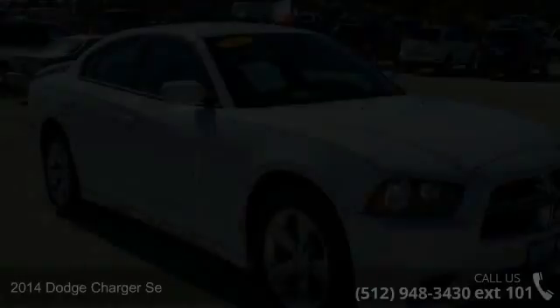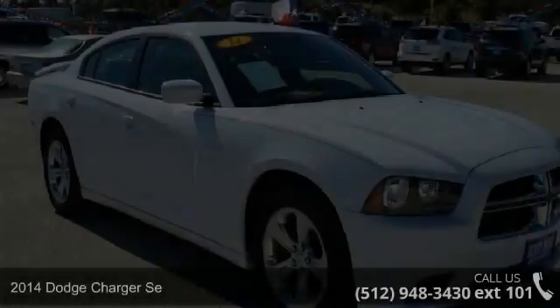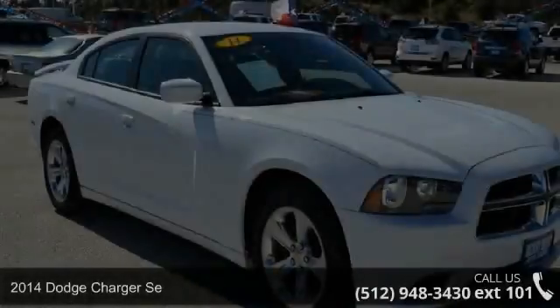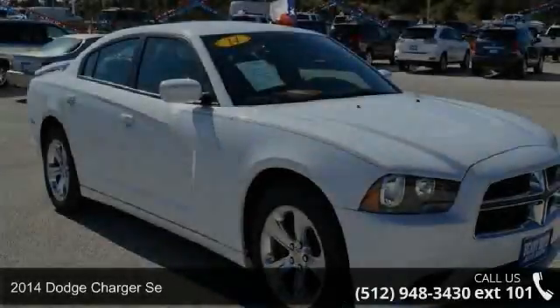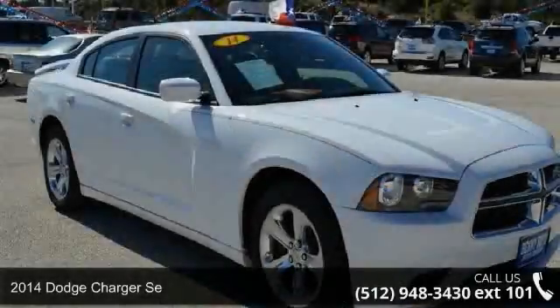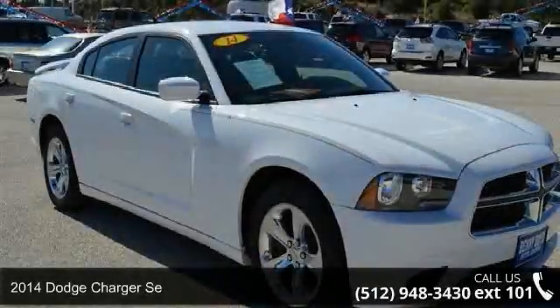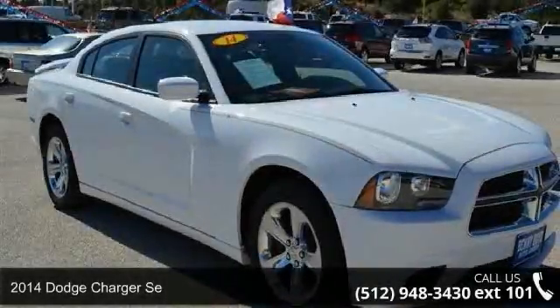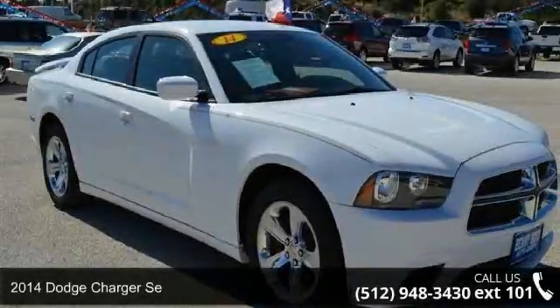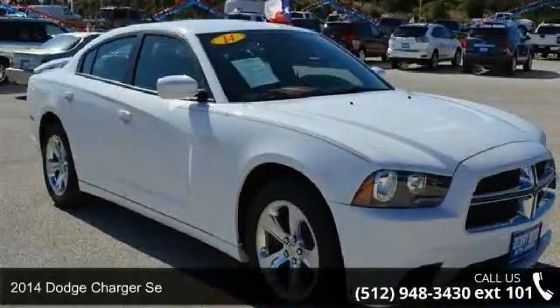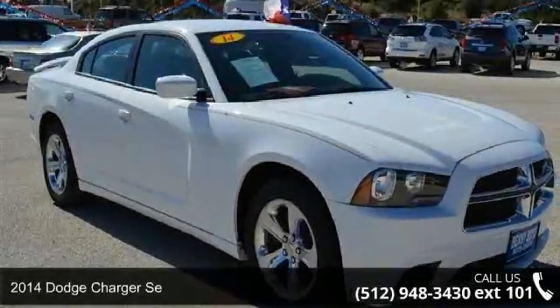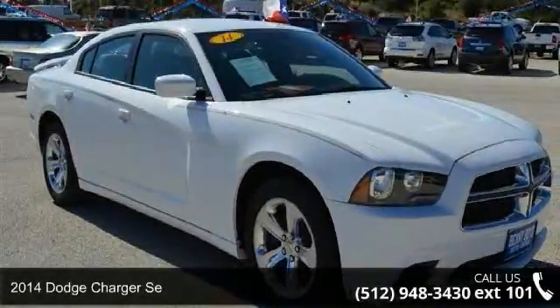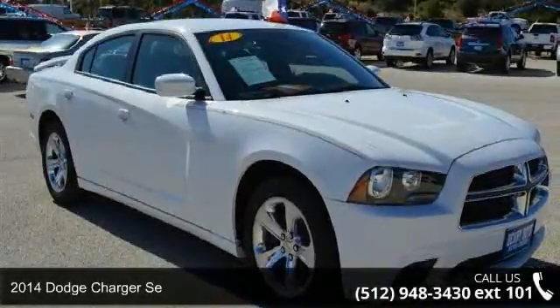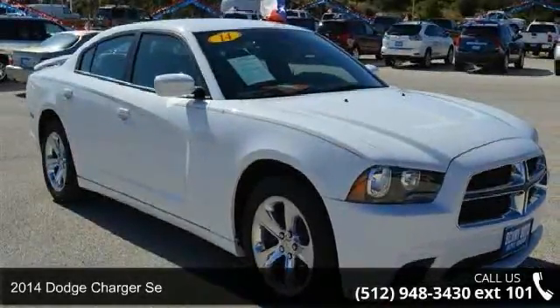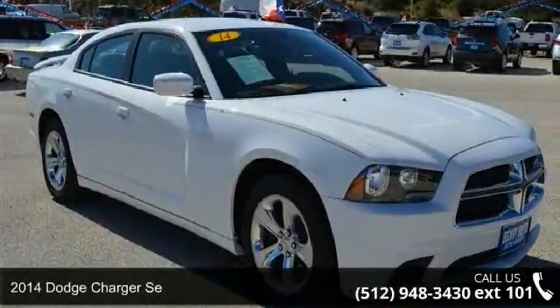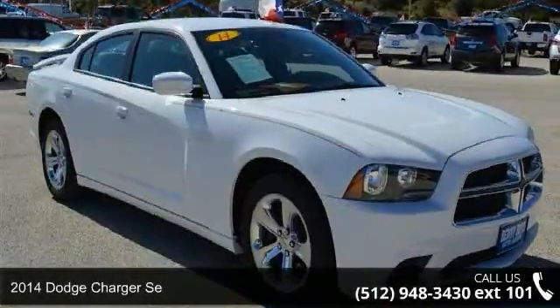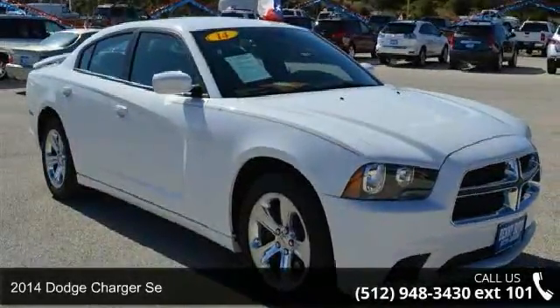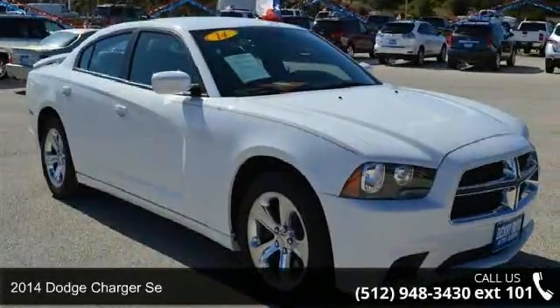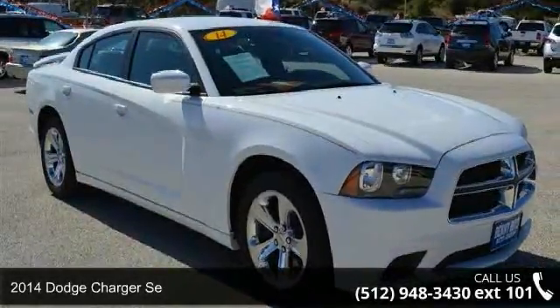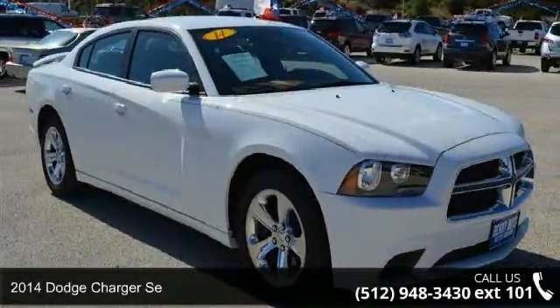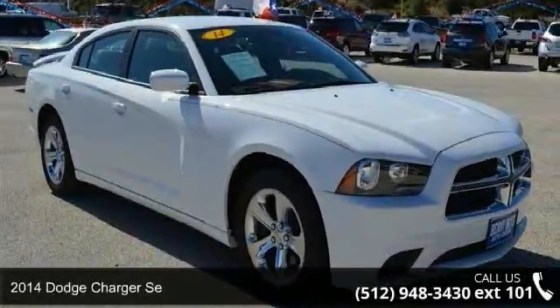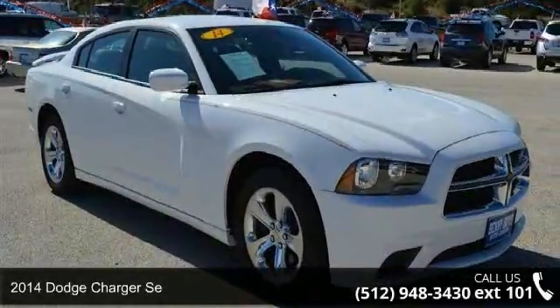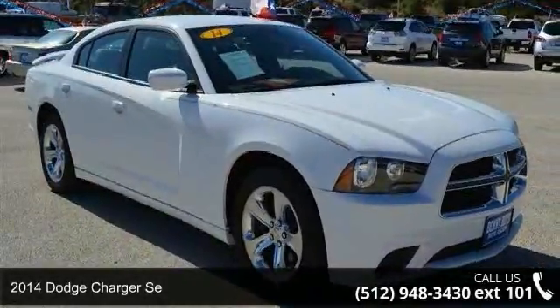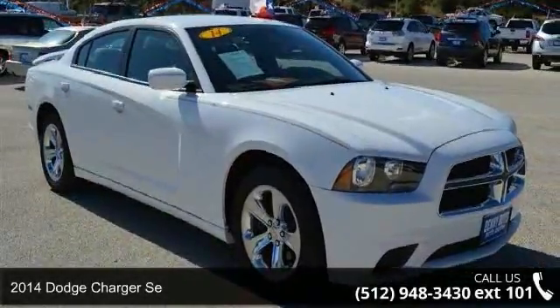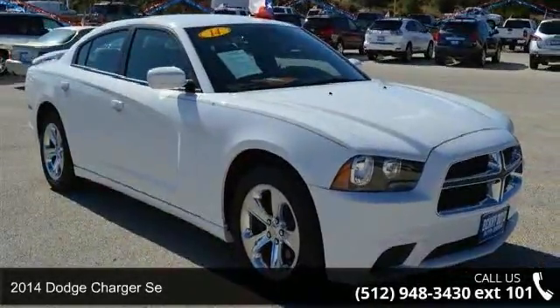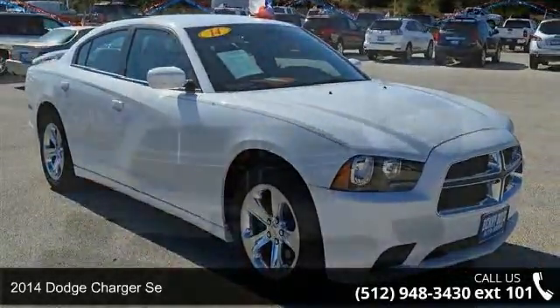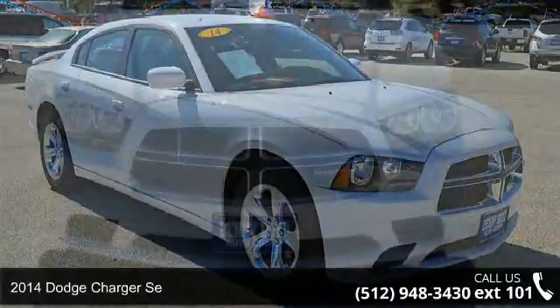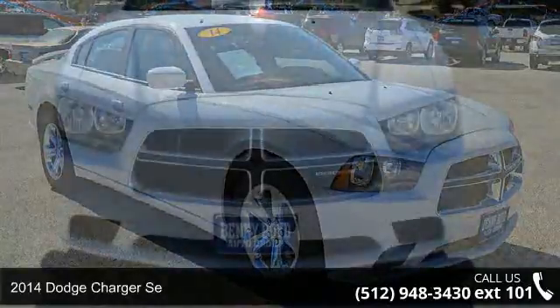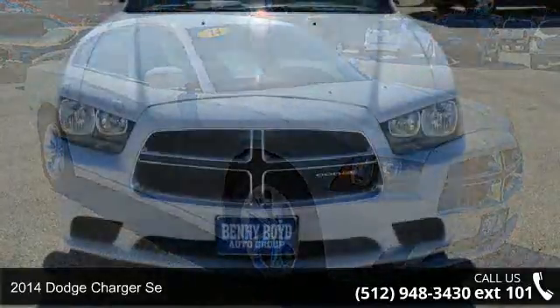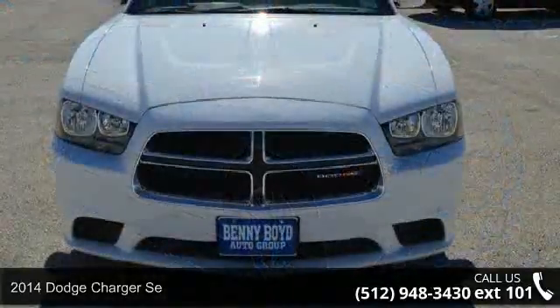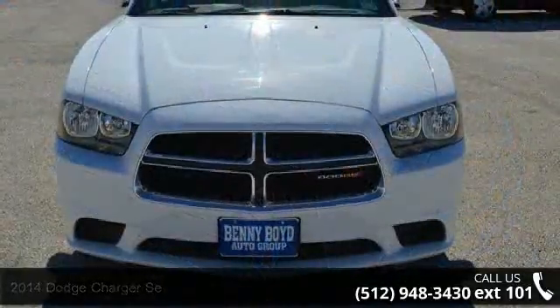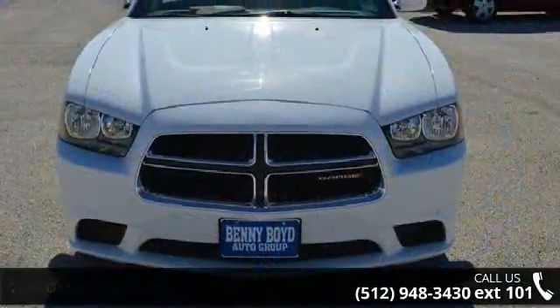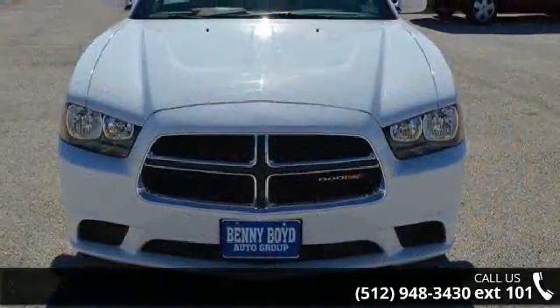Imagine yourself in this 2014 Dodge Charger. This may be the set of wheels you've been looking for.